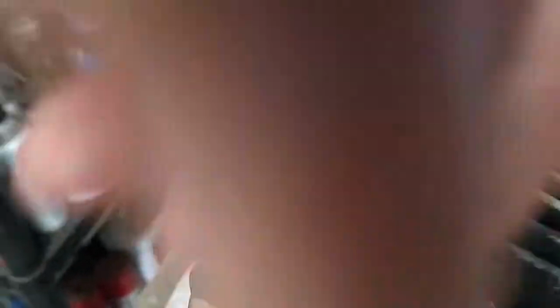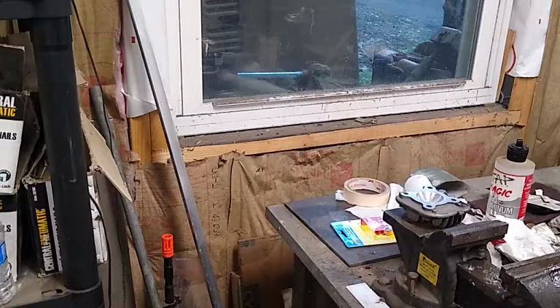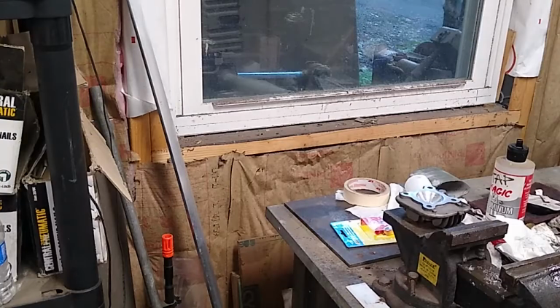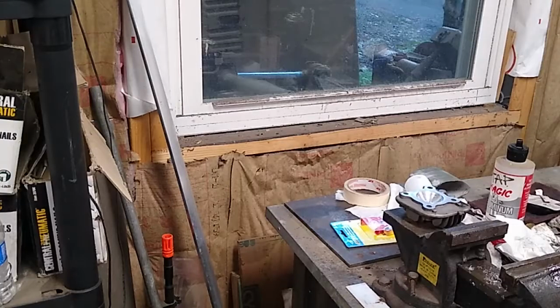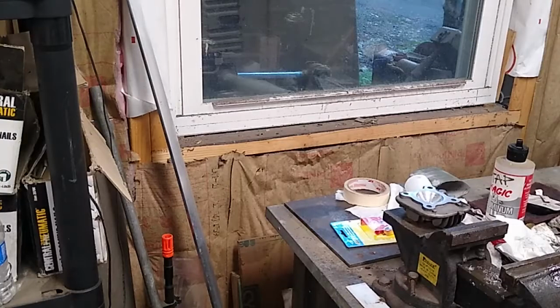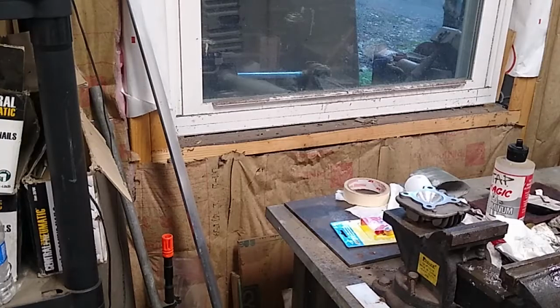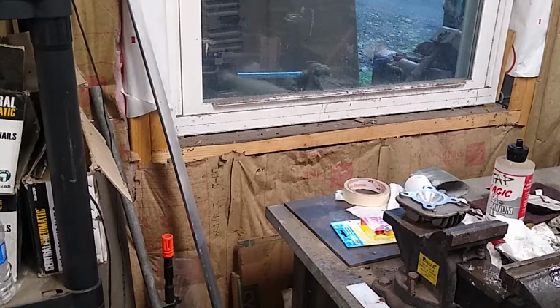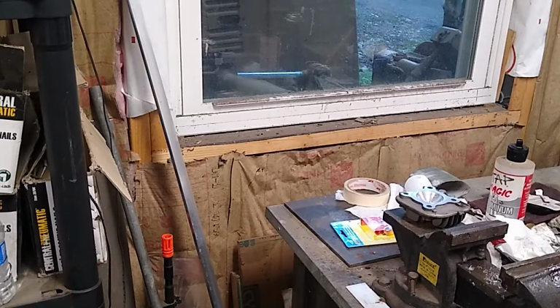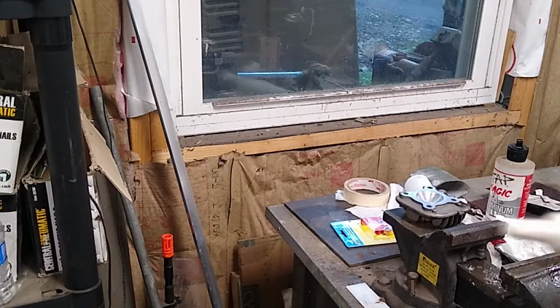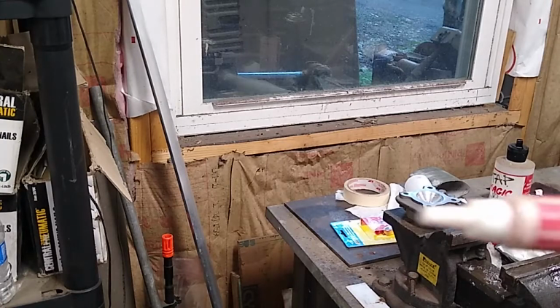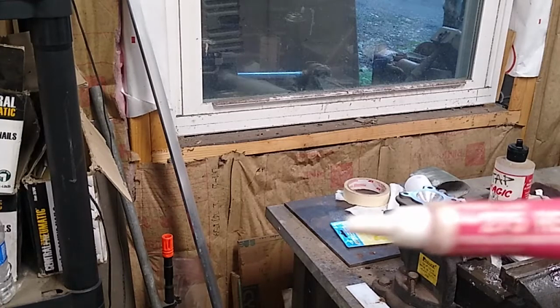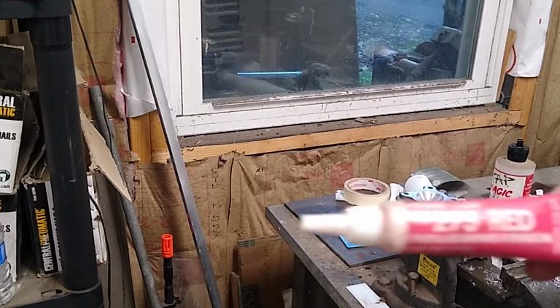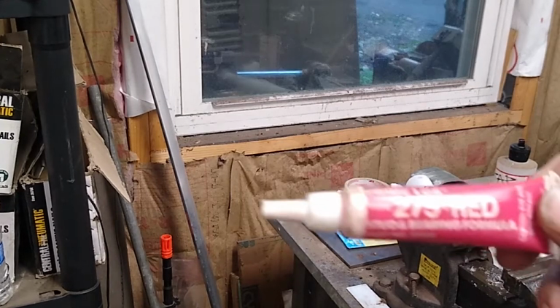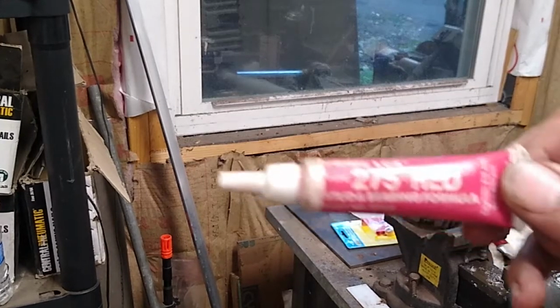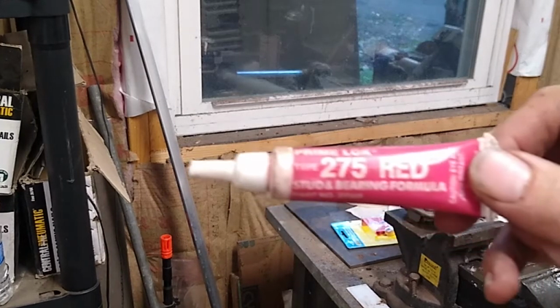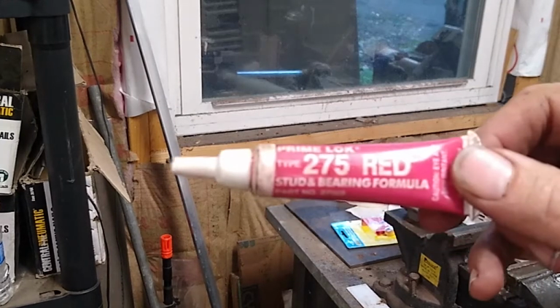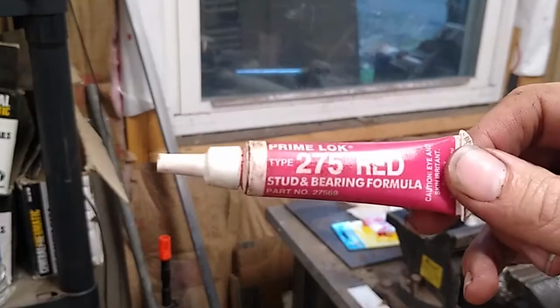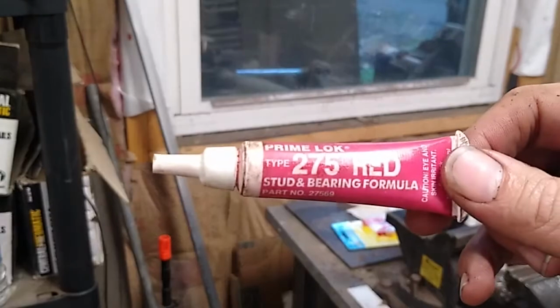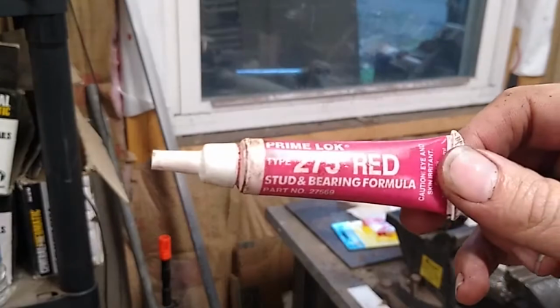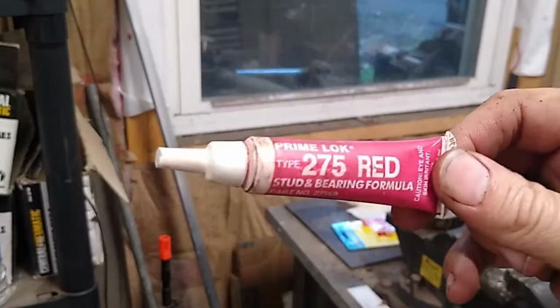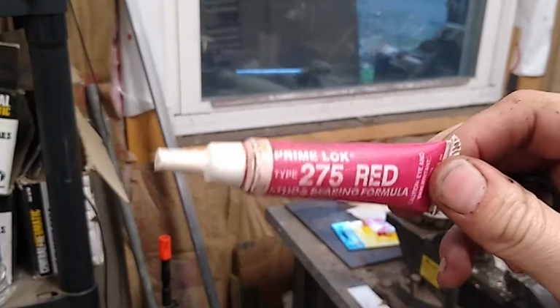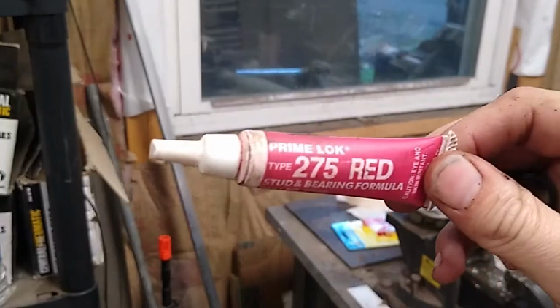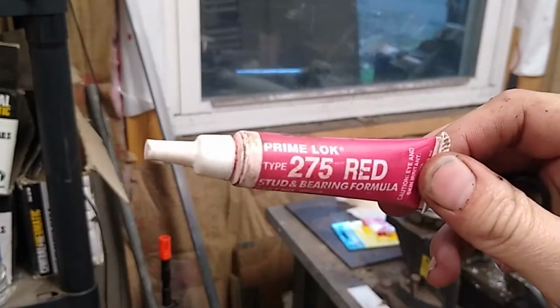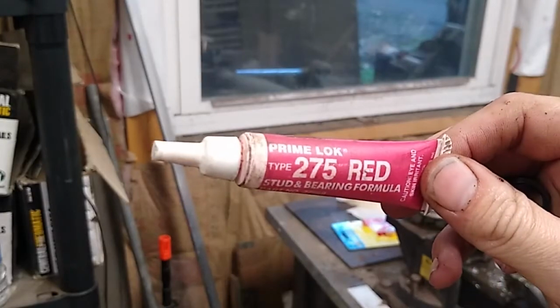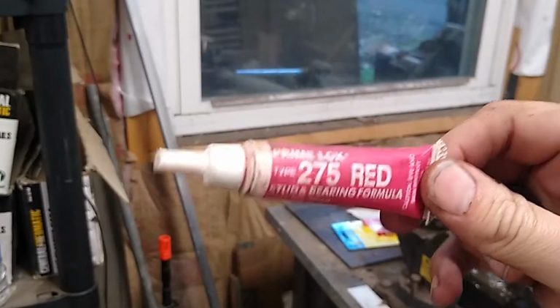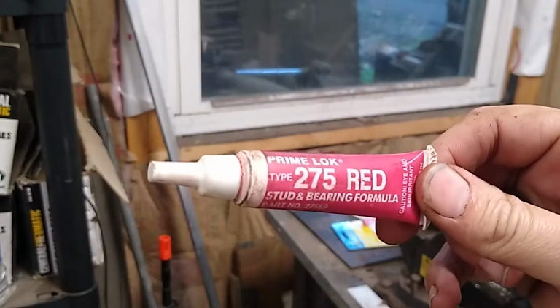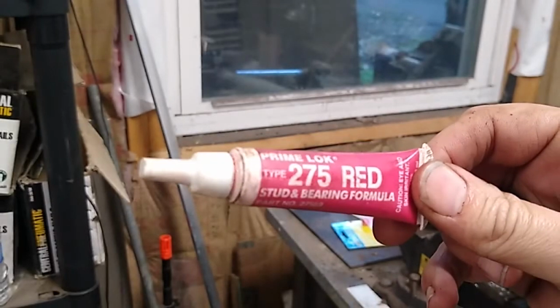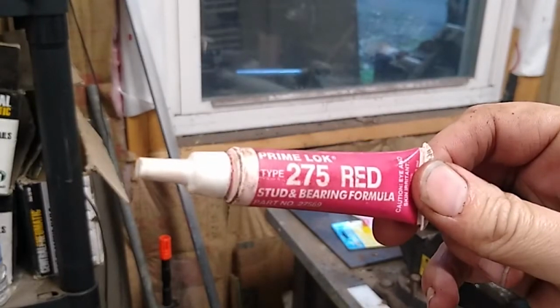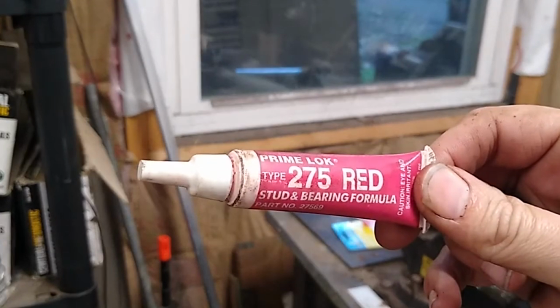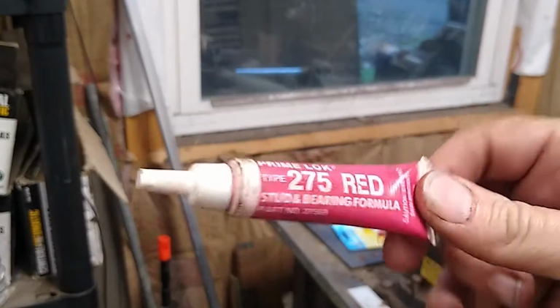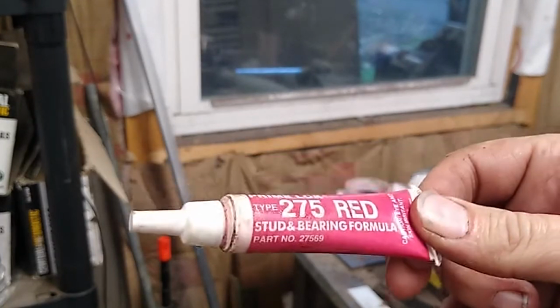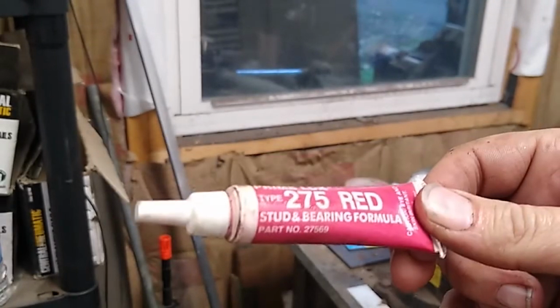Next, I take the helicoil and insert it in here with some Loctite.